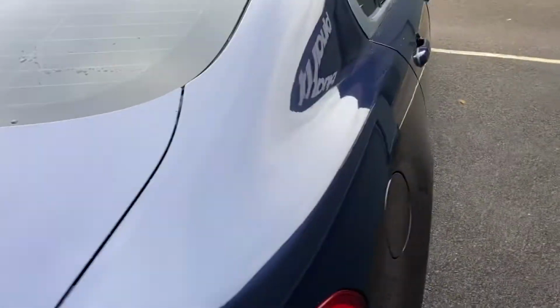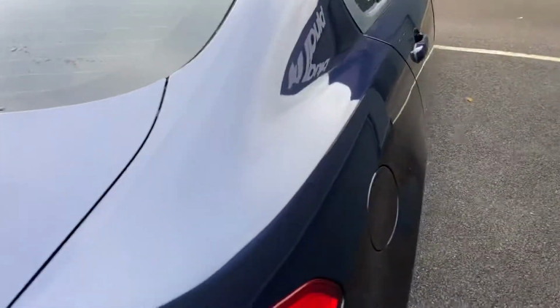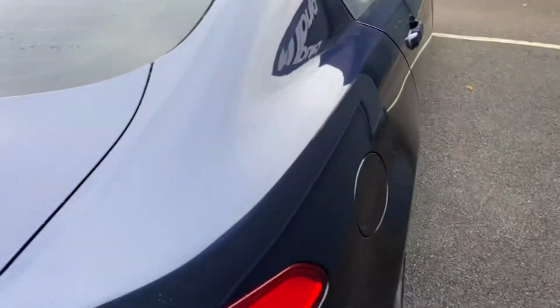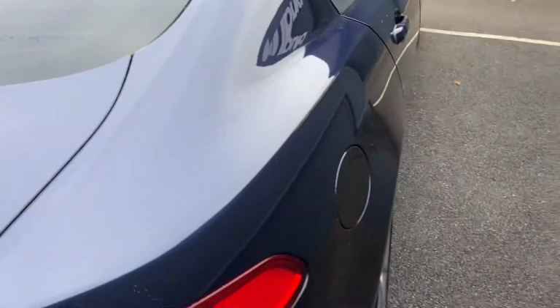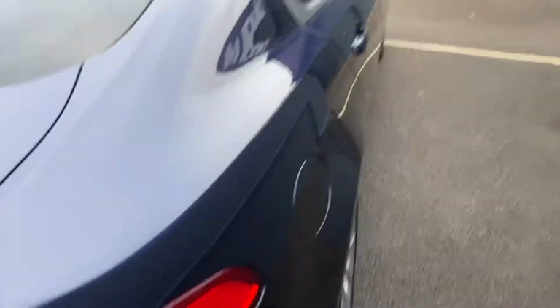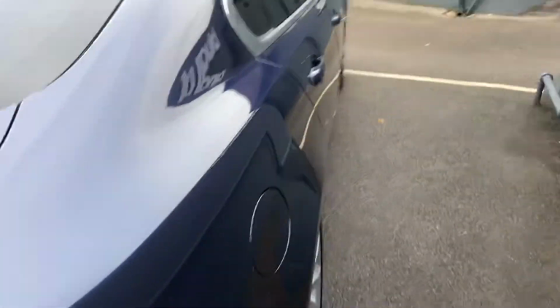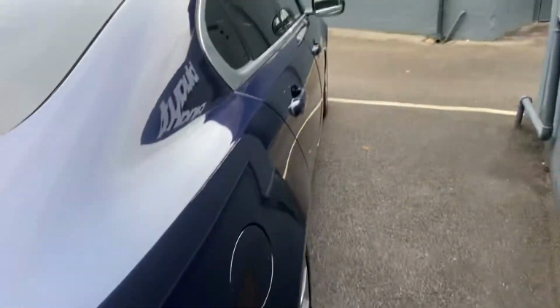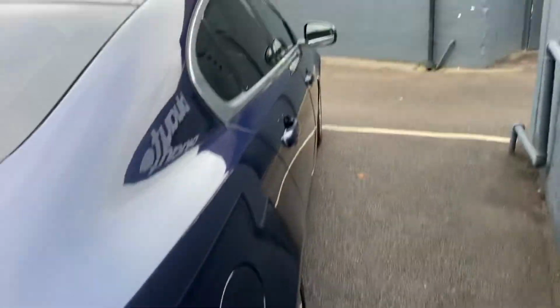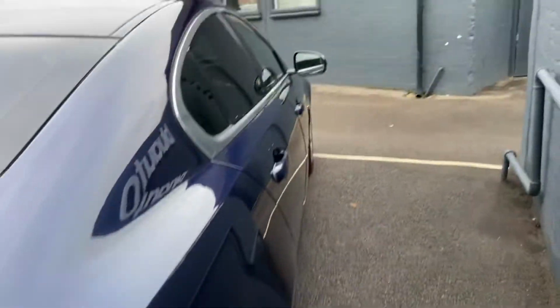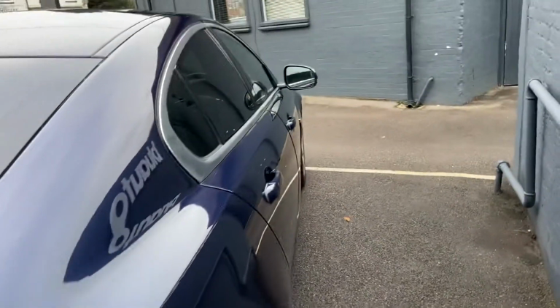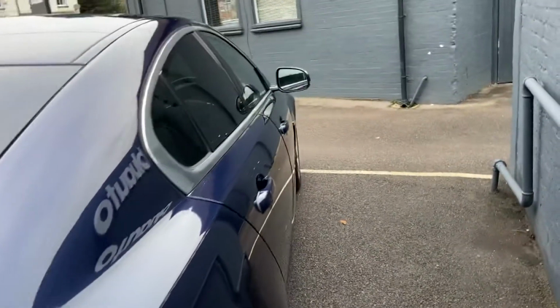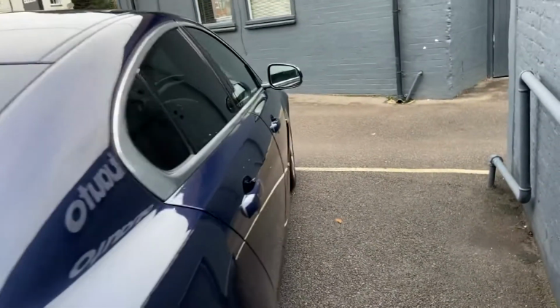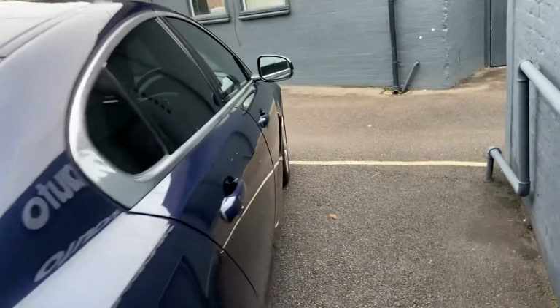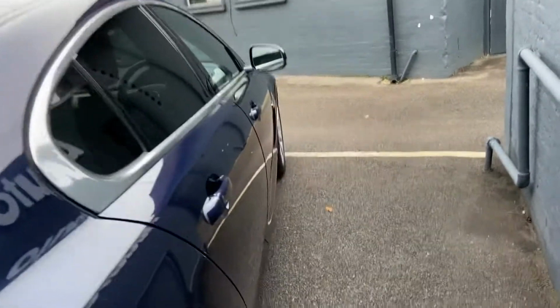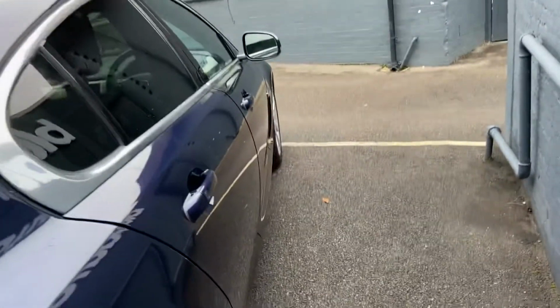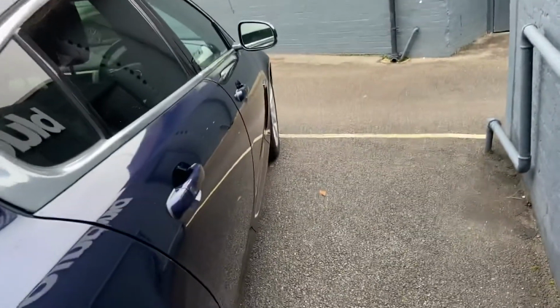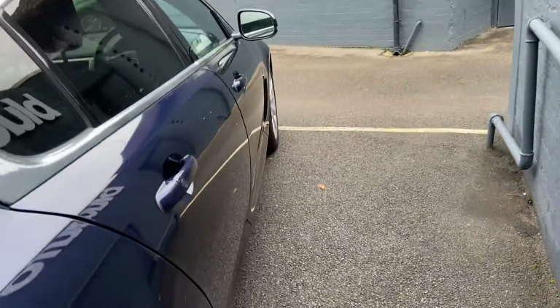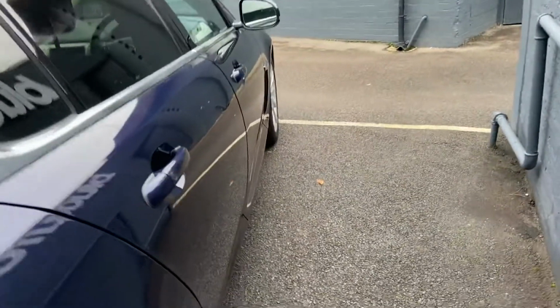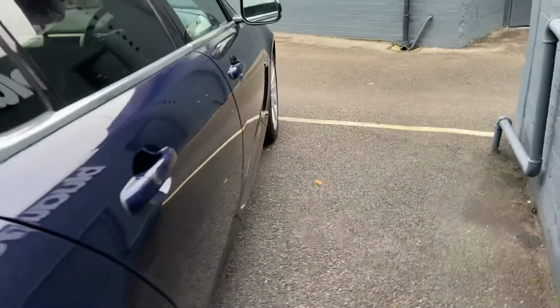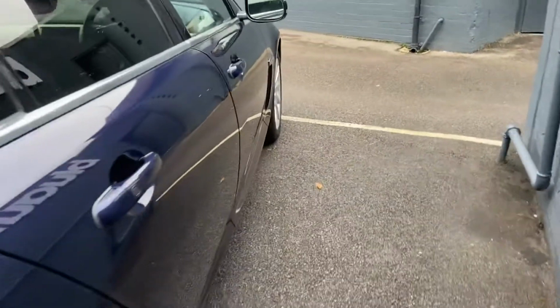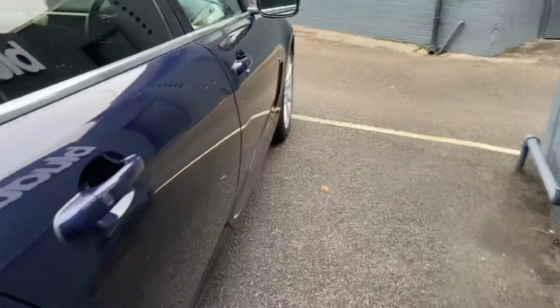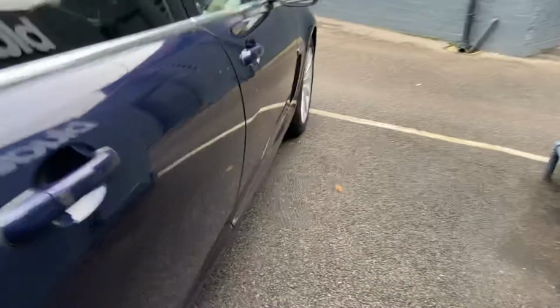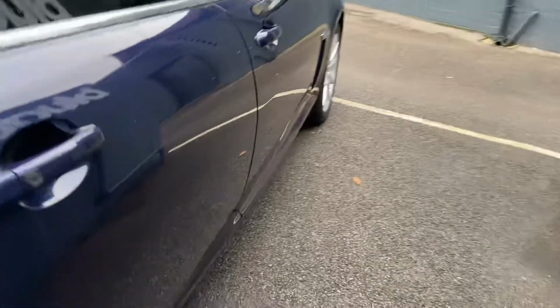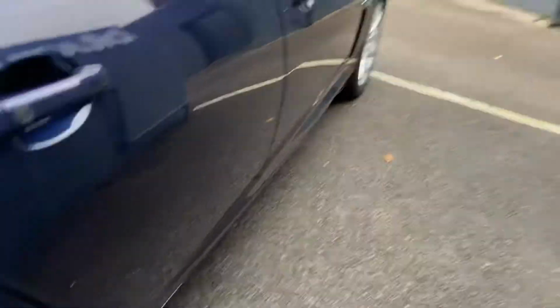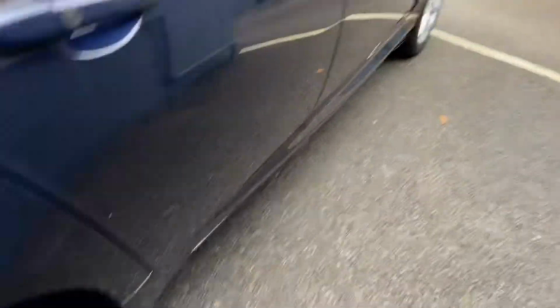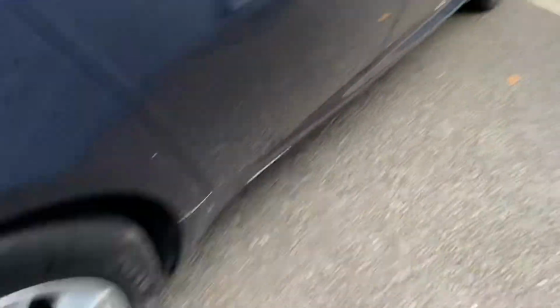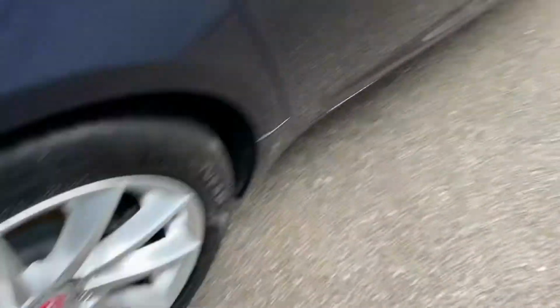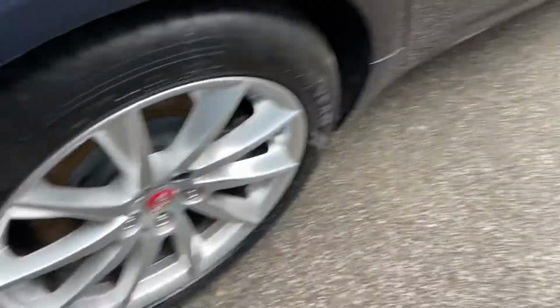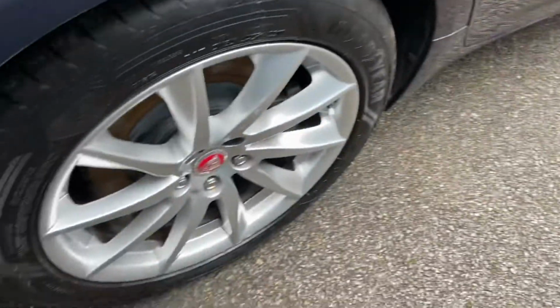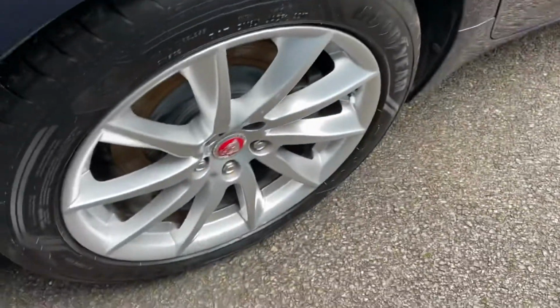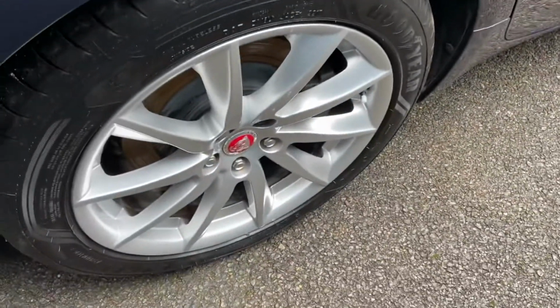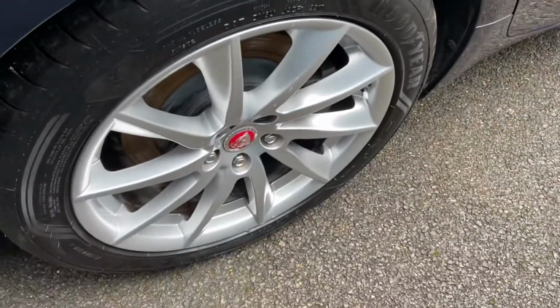Around the other side, again no marks, scratches or dents along the bodywork.